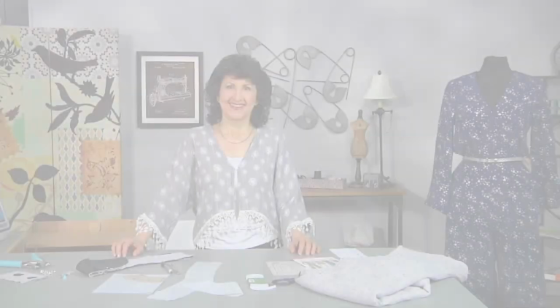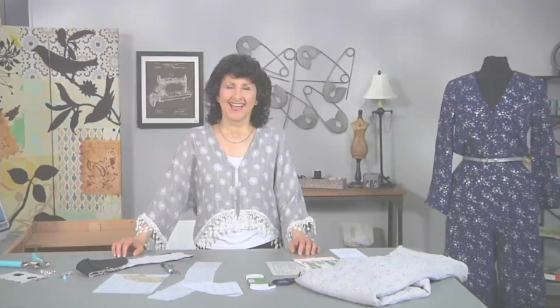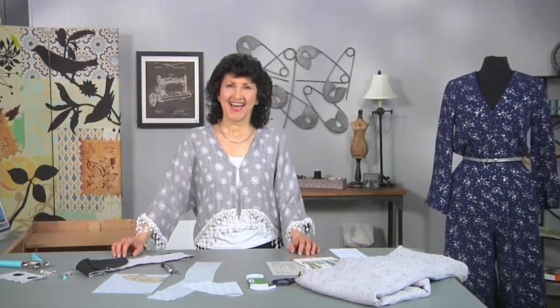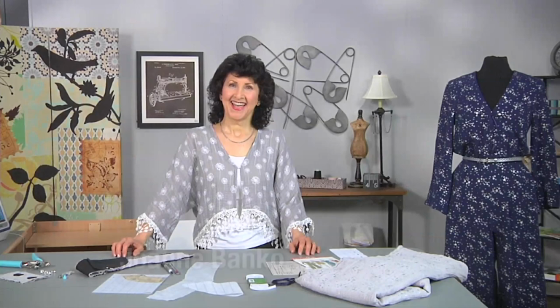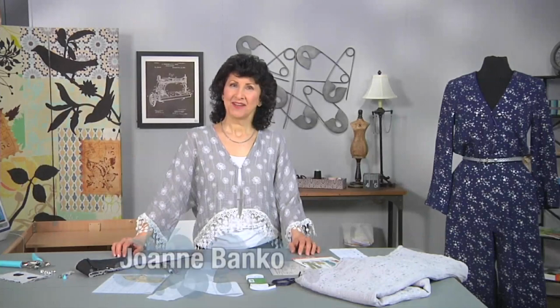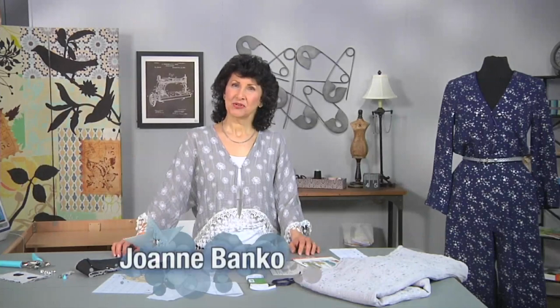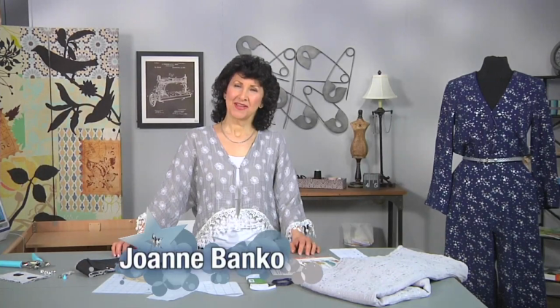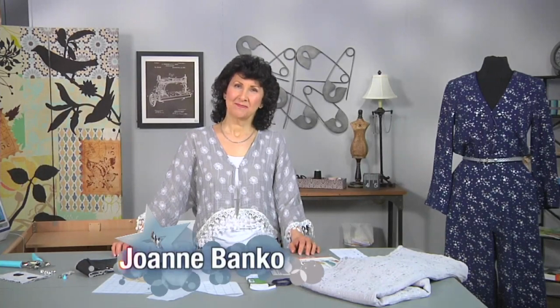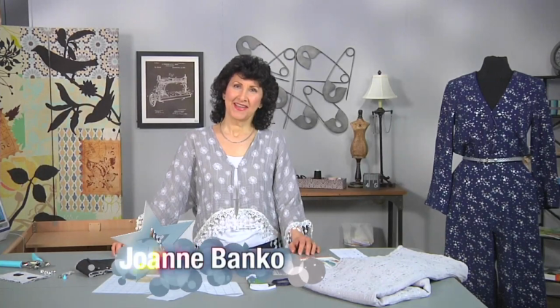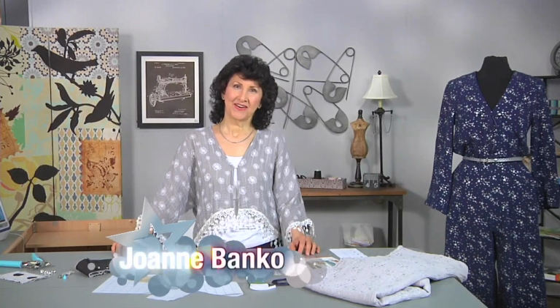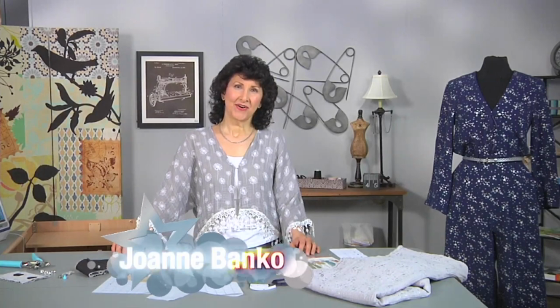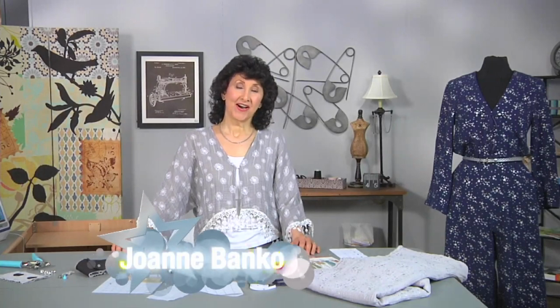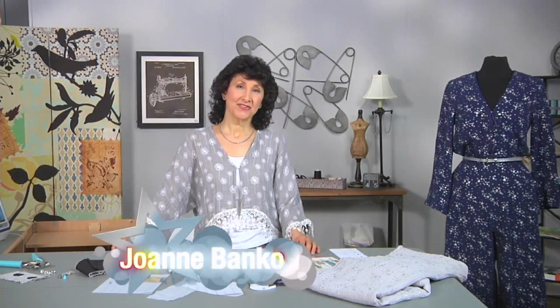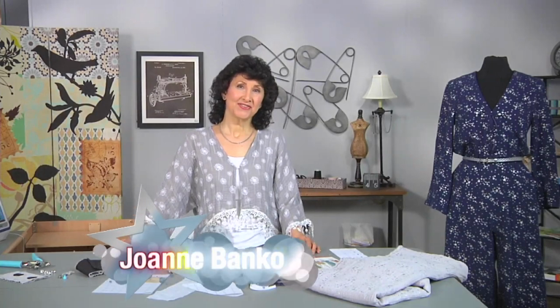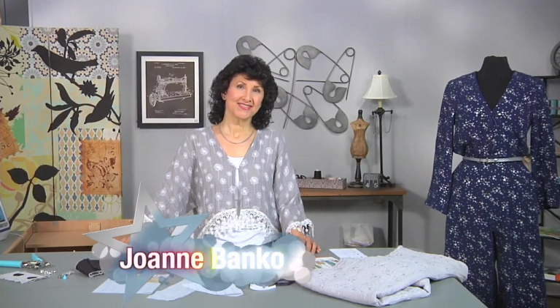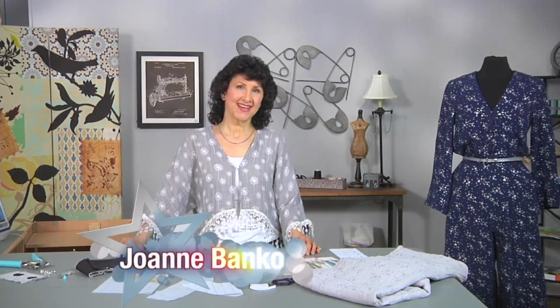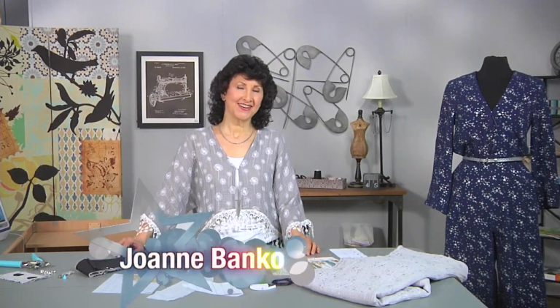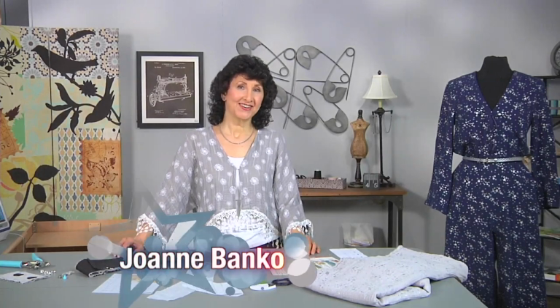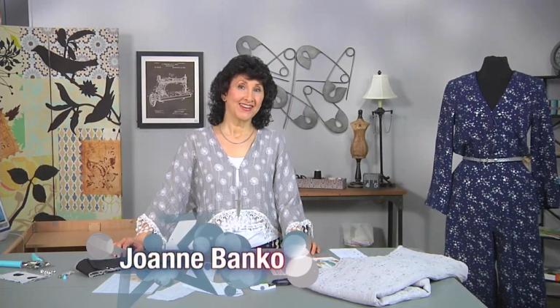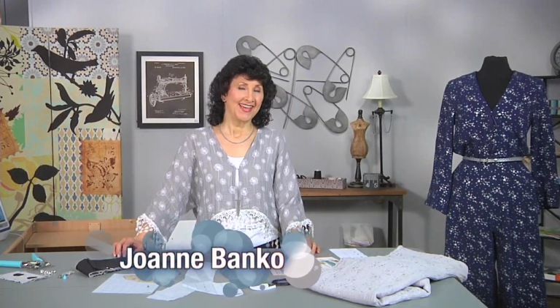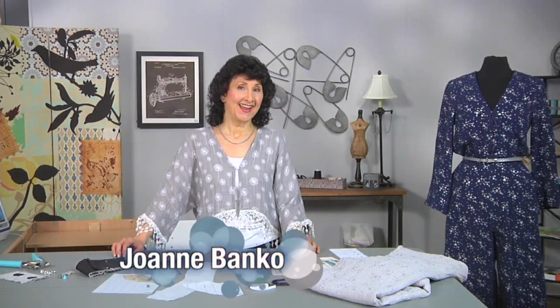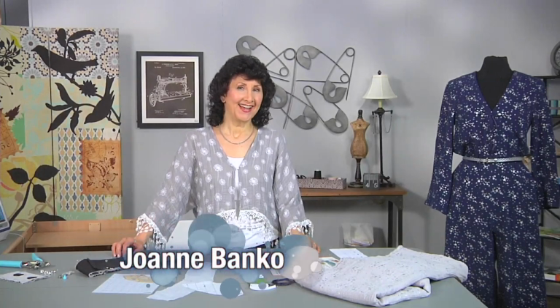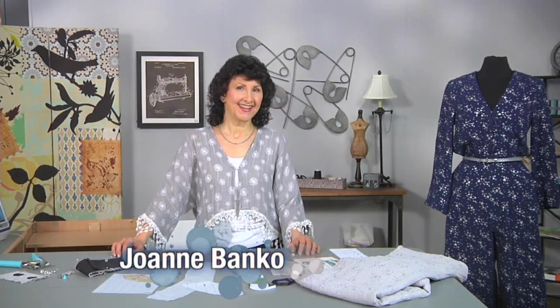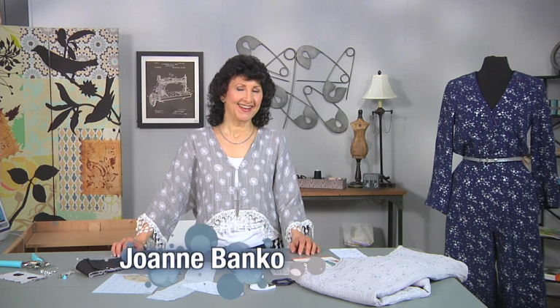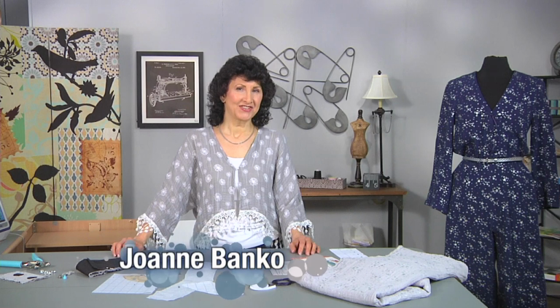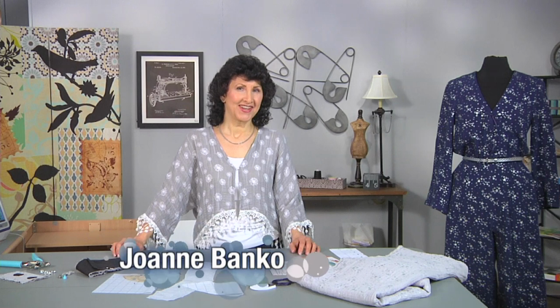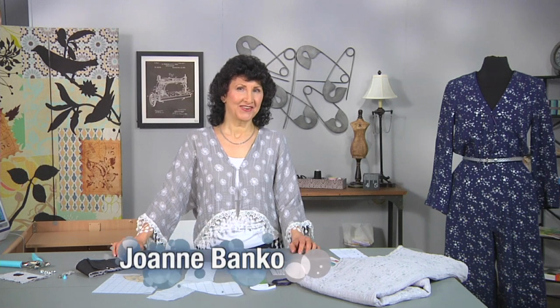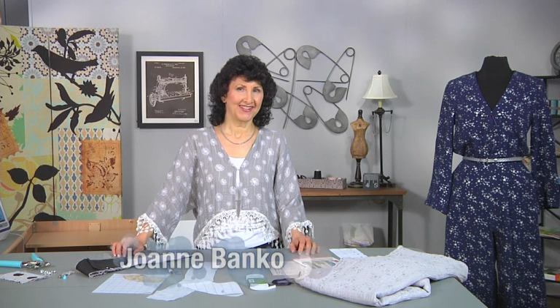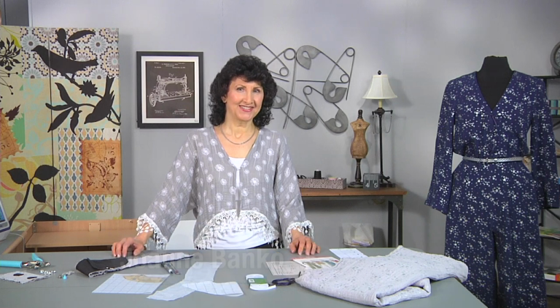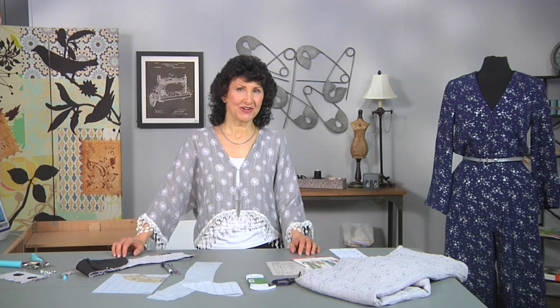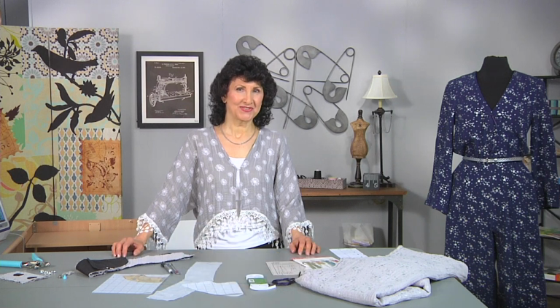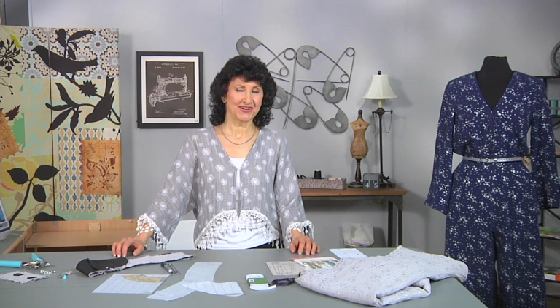Hi, I'm Joanne Banco, author, designer, and online educator at Let's Go Sew.